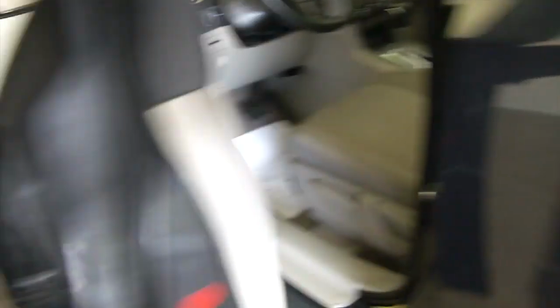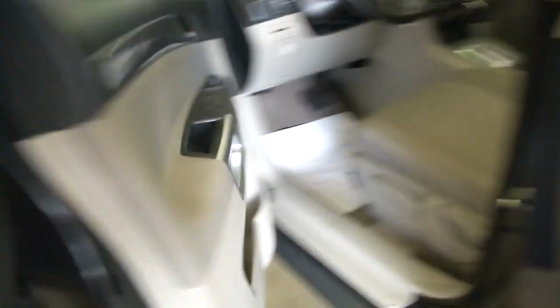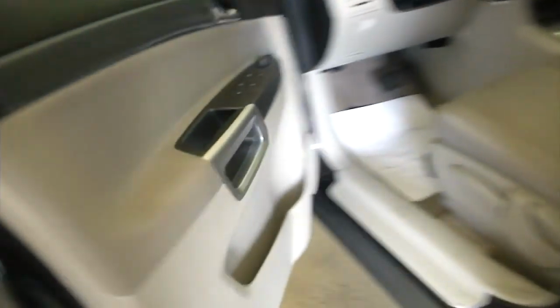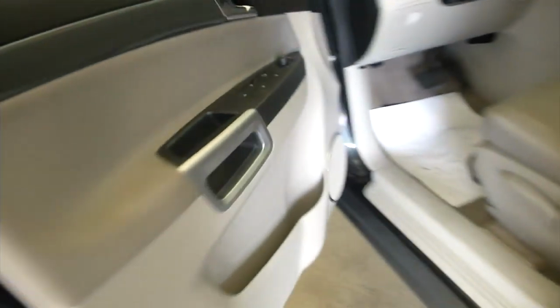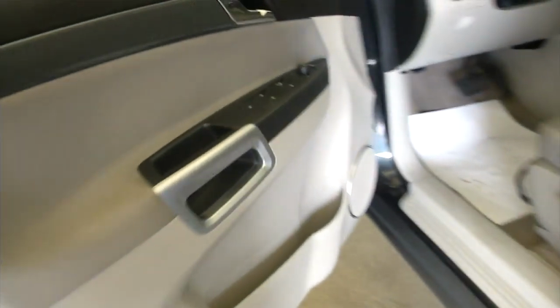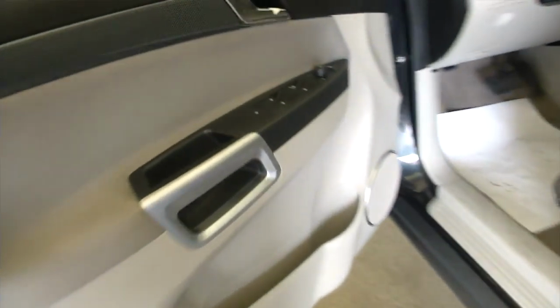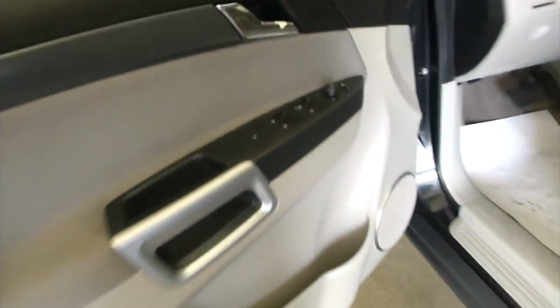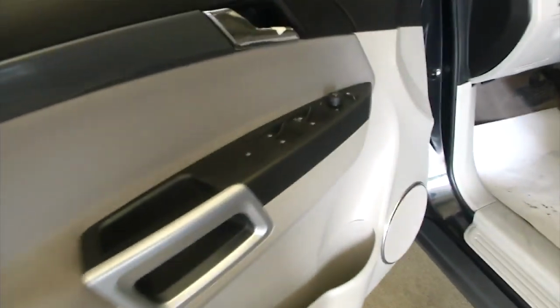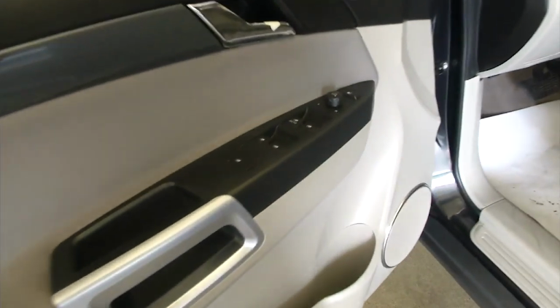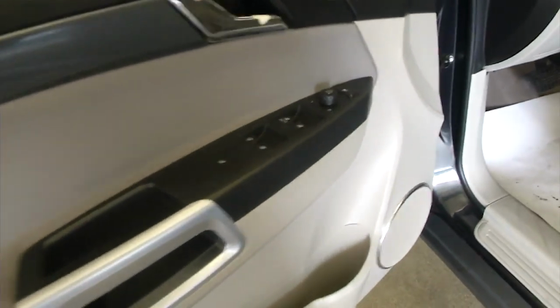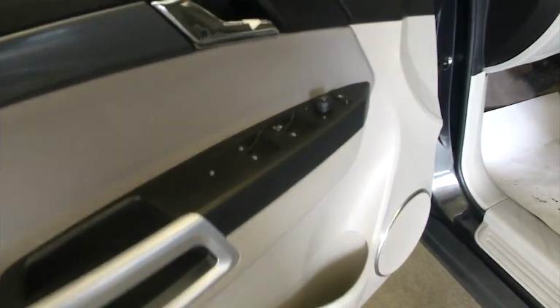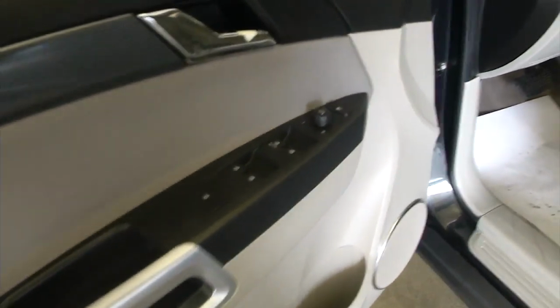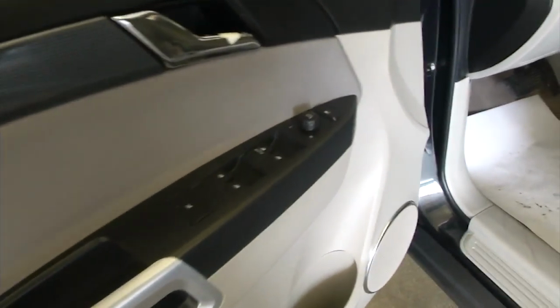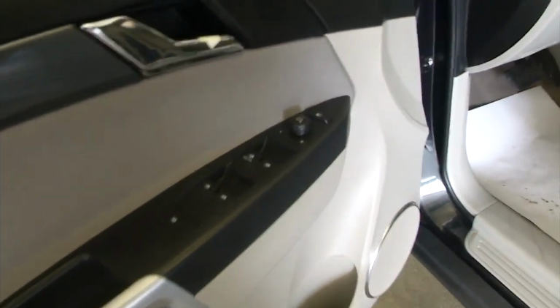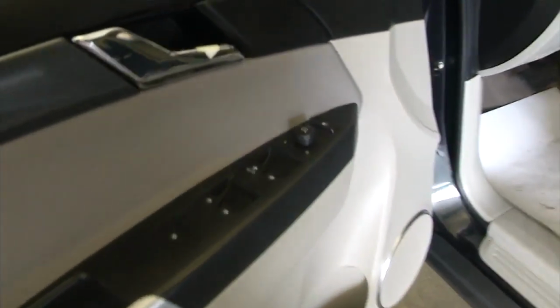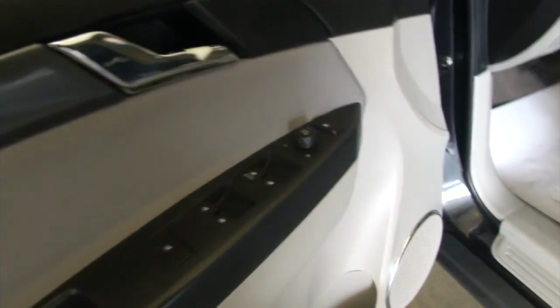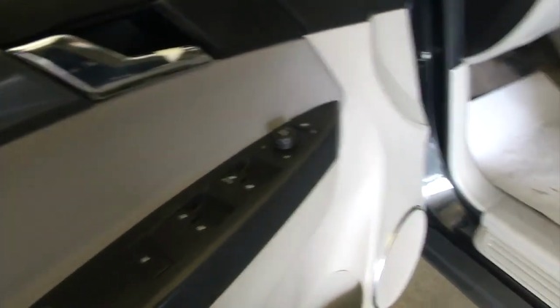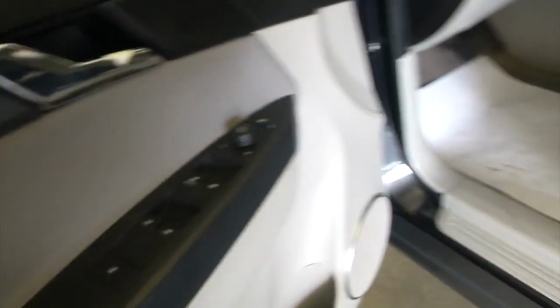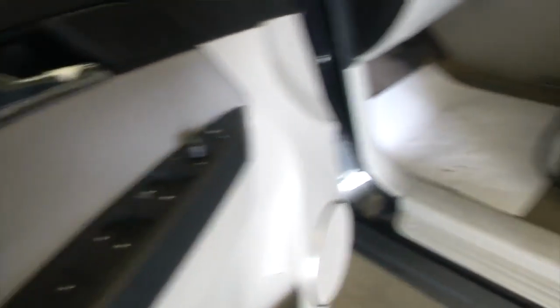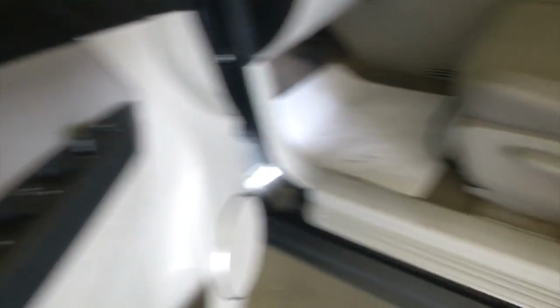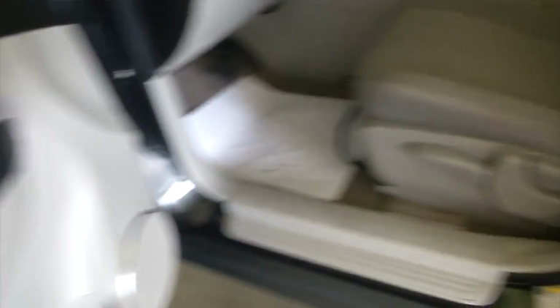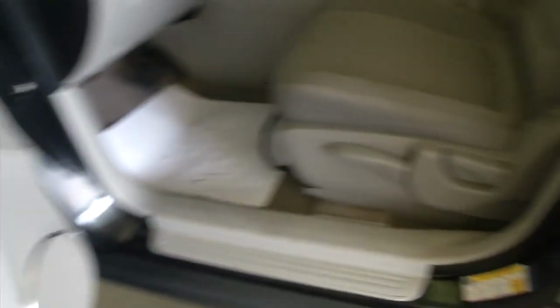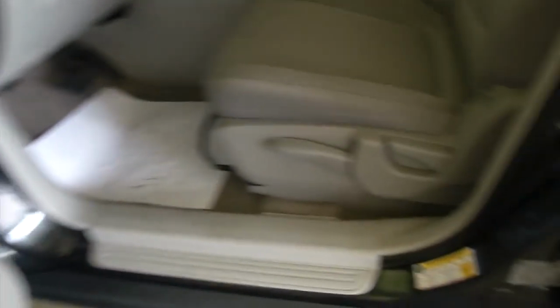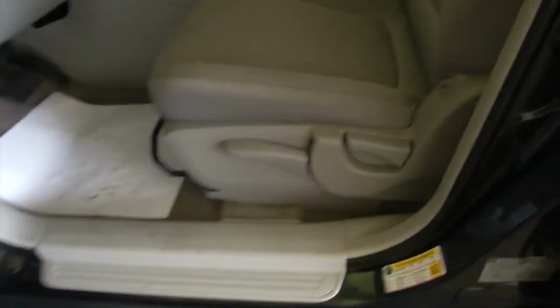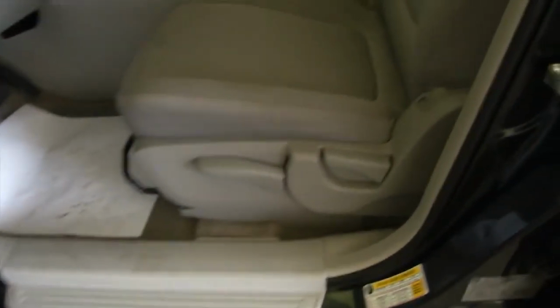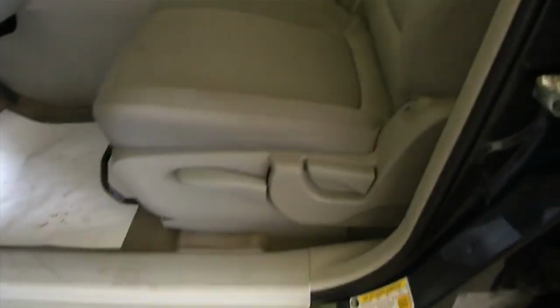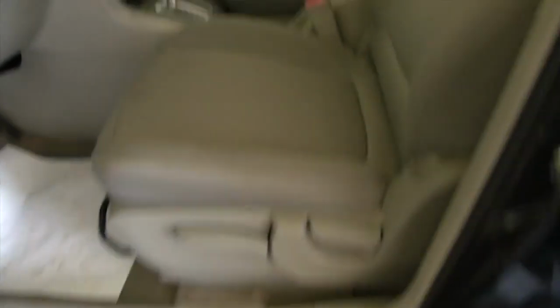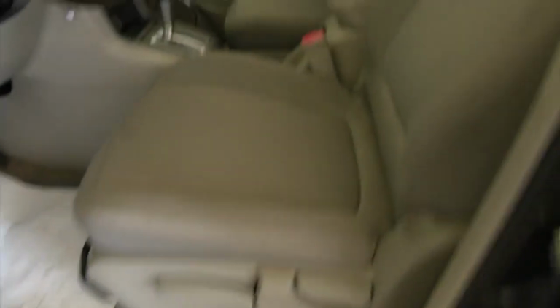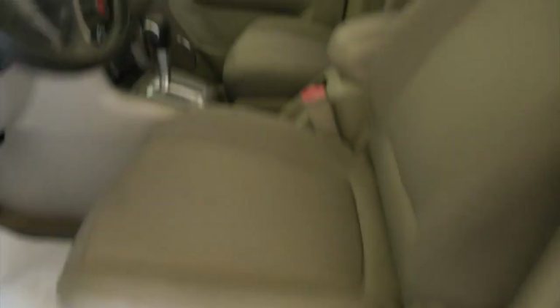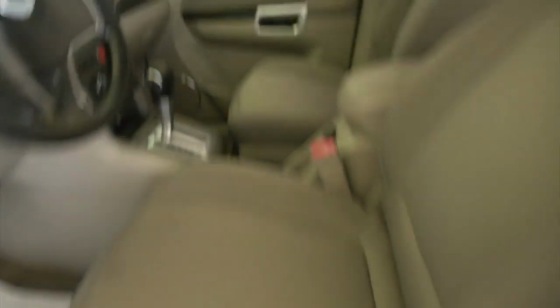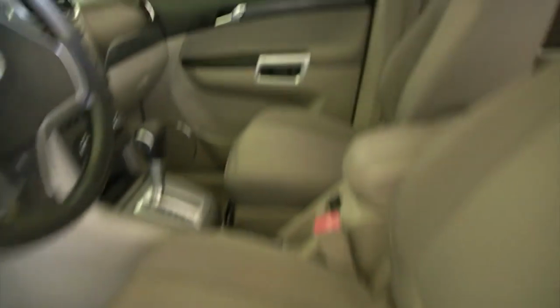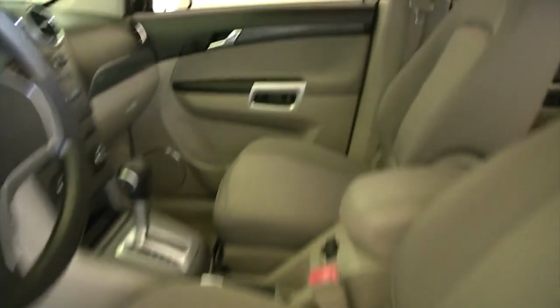Working our way up front: power windows, power mirrors, and manual seat adjustments.